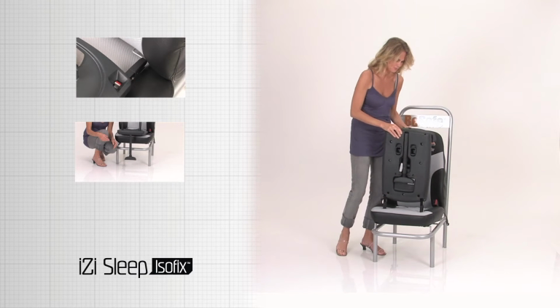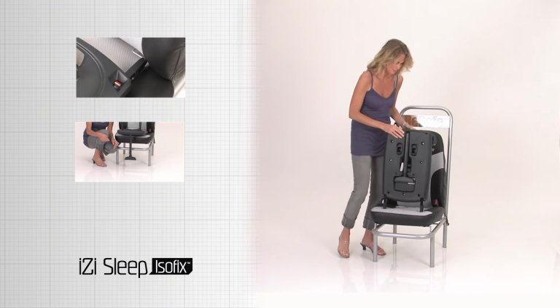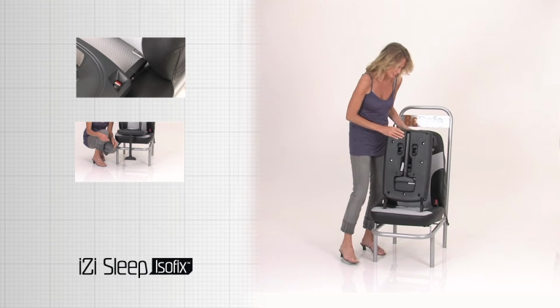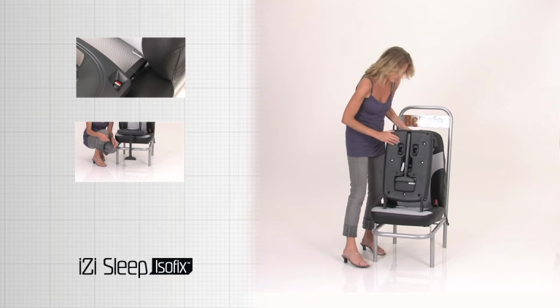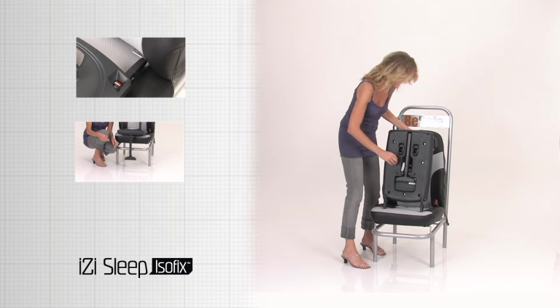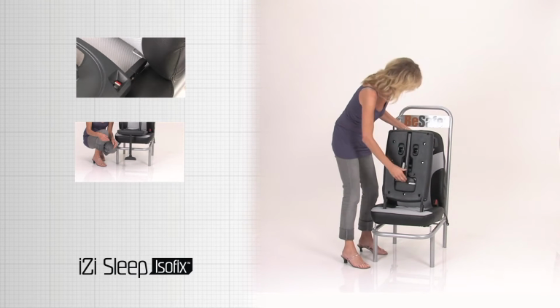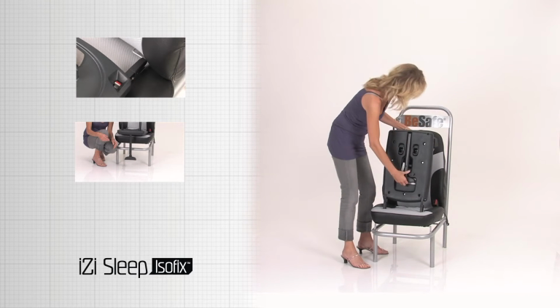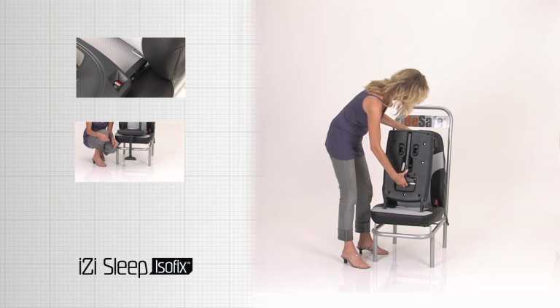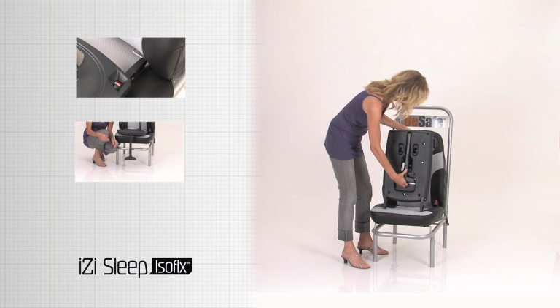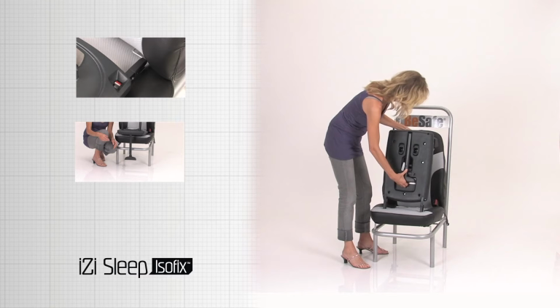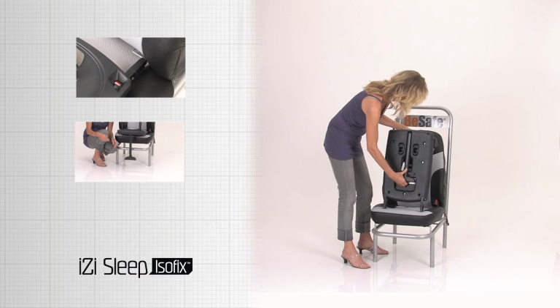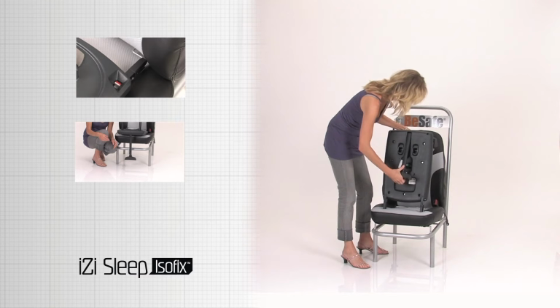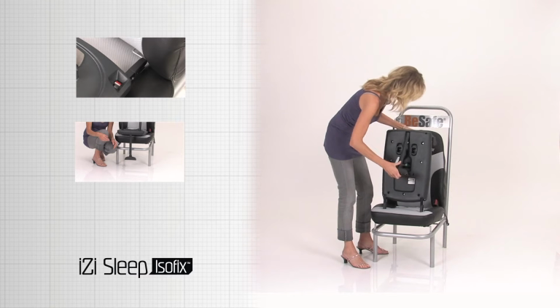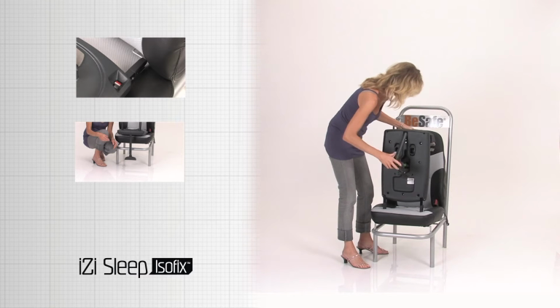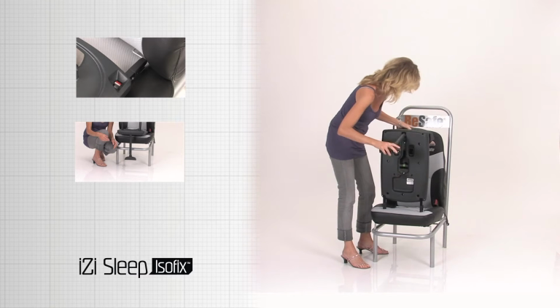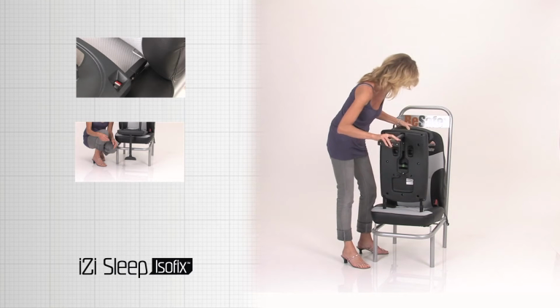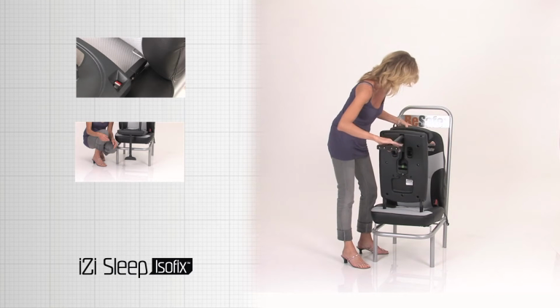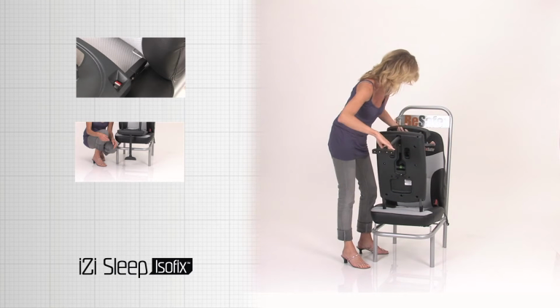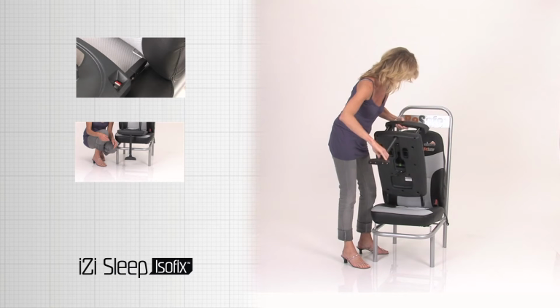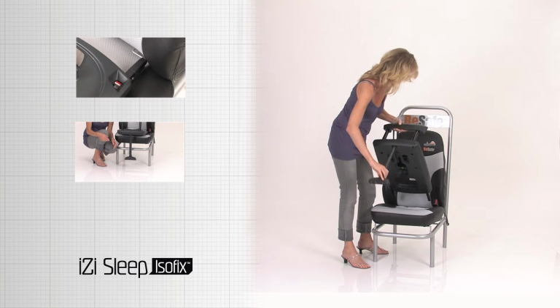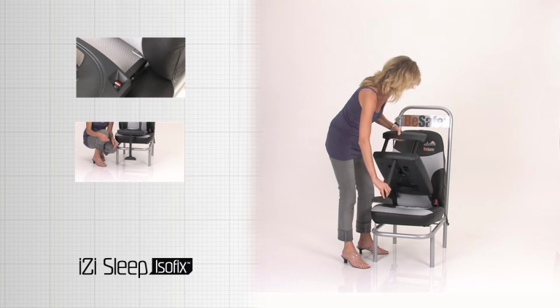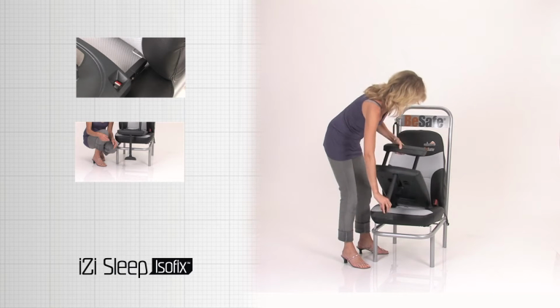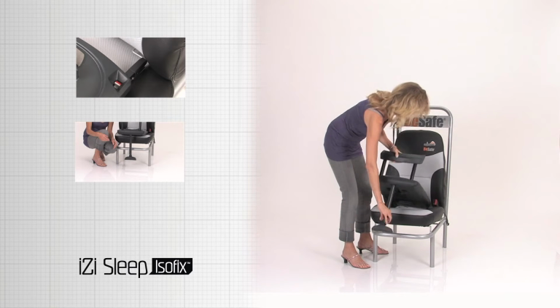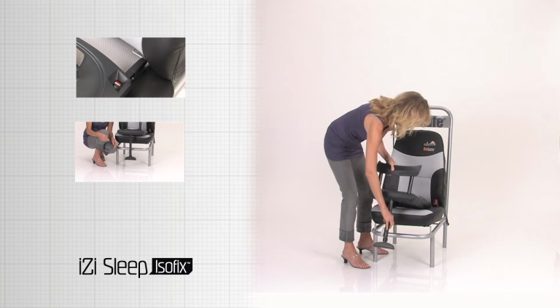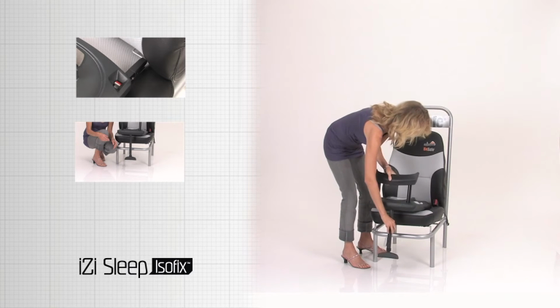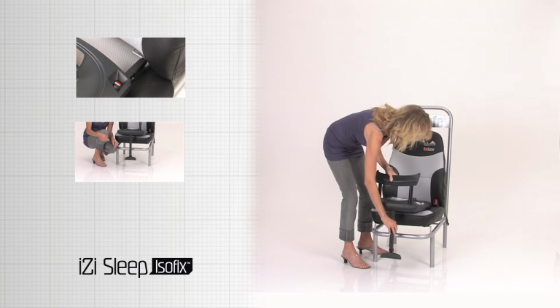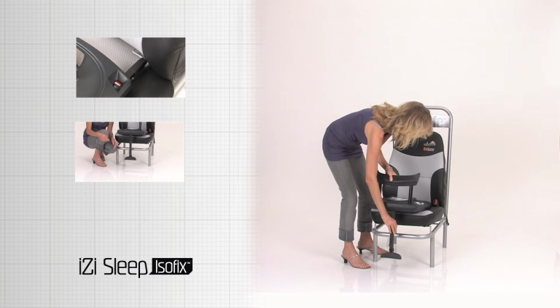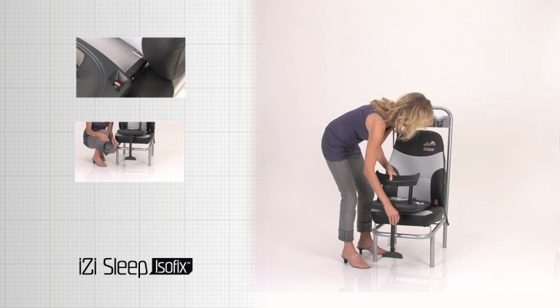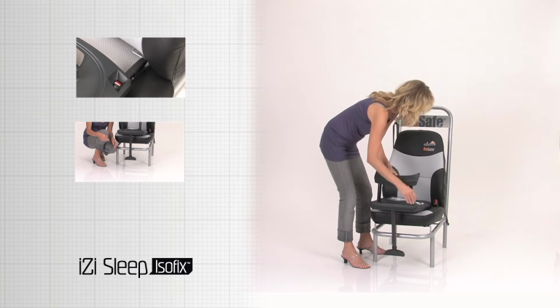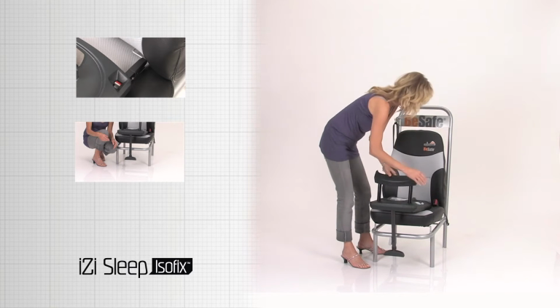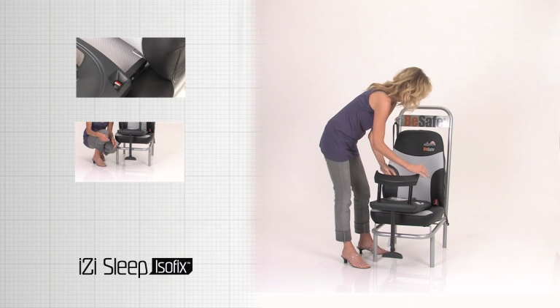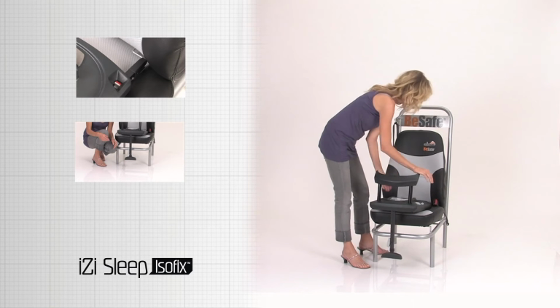Release the floor support from underneath the base. Place the base on the car seat.